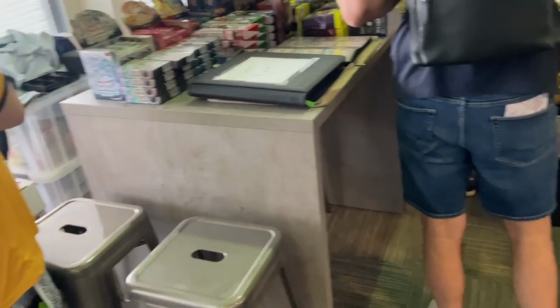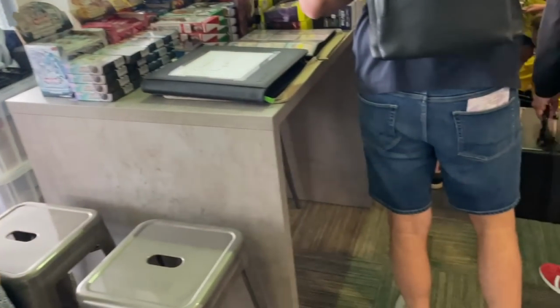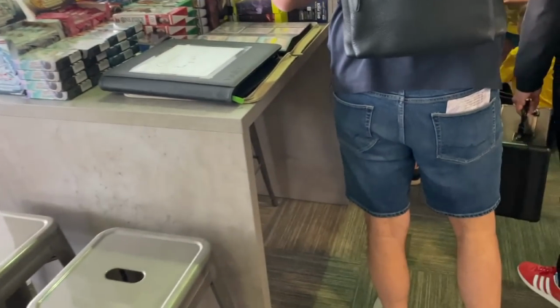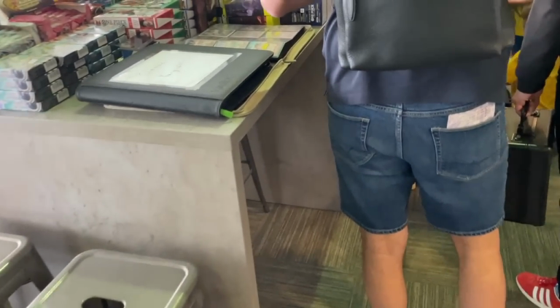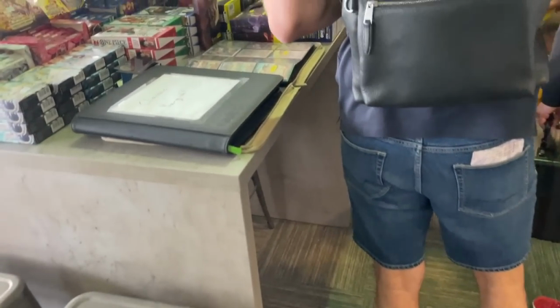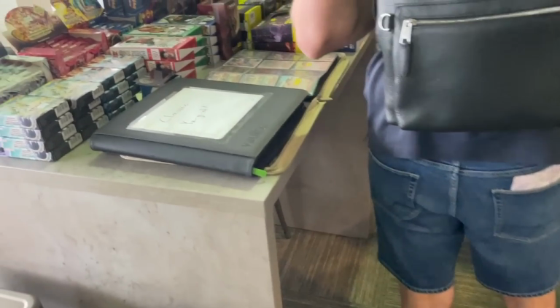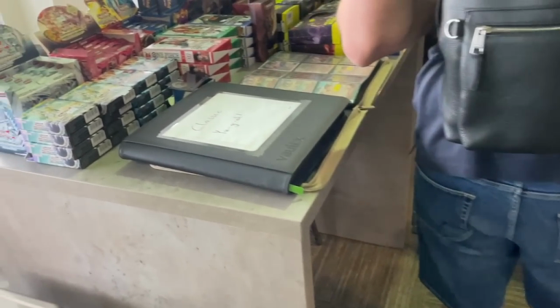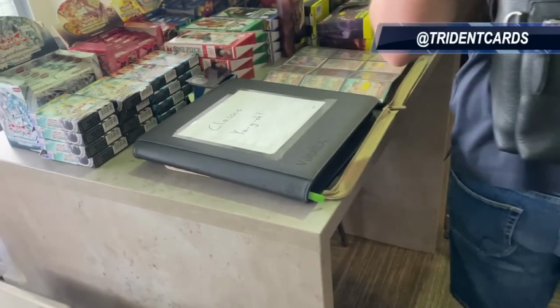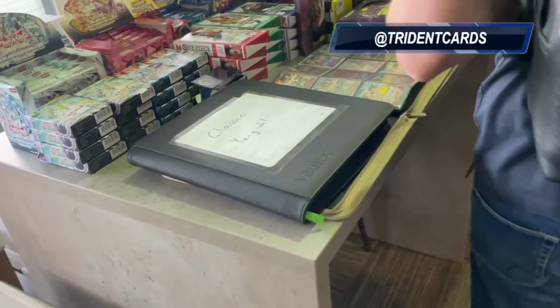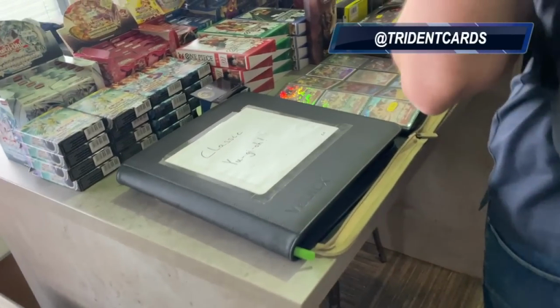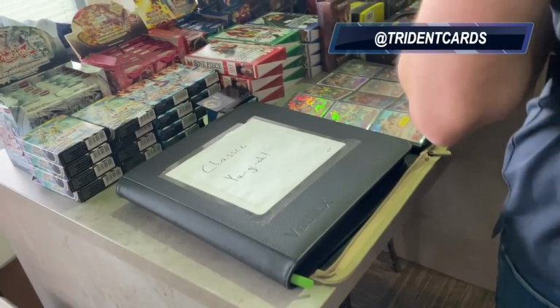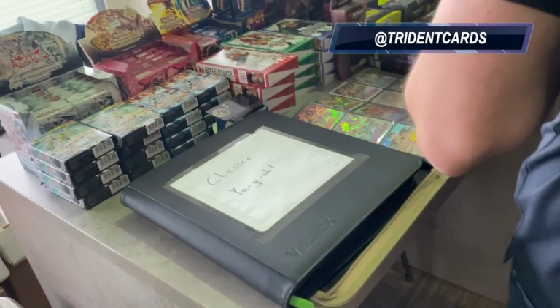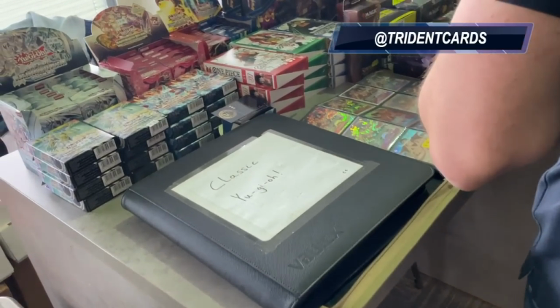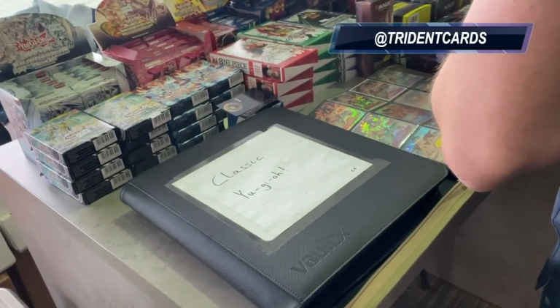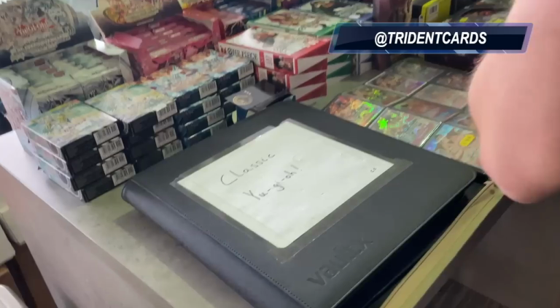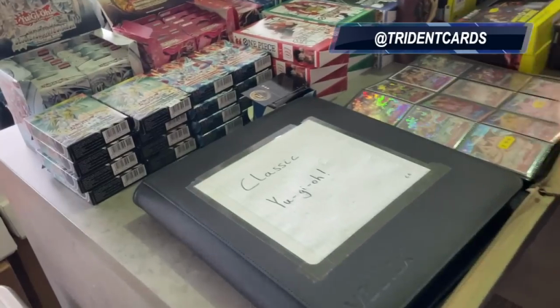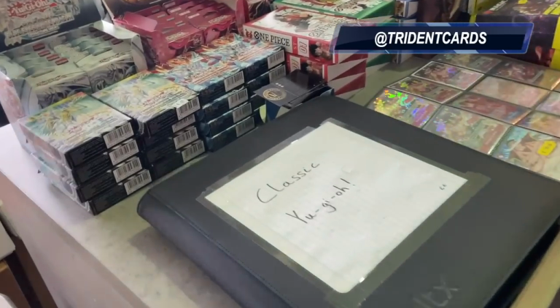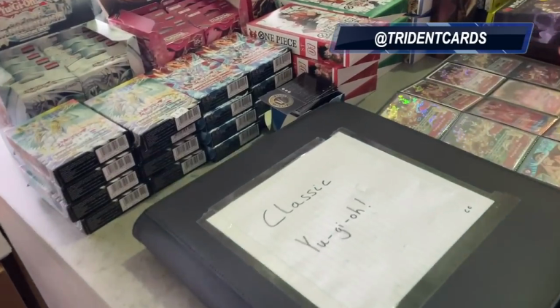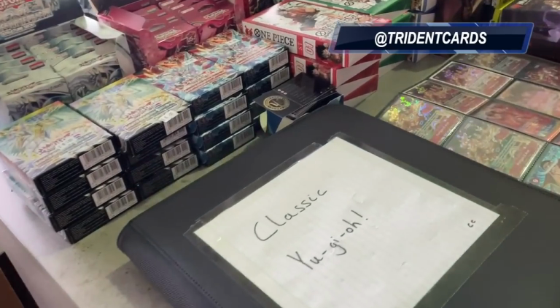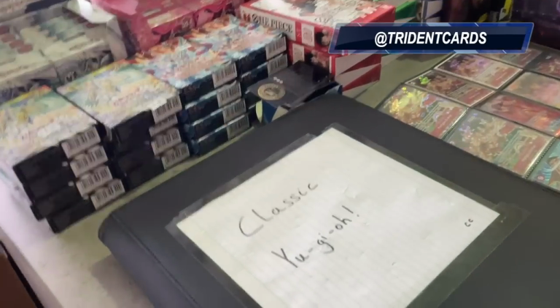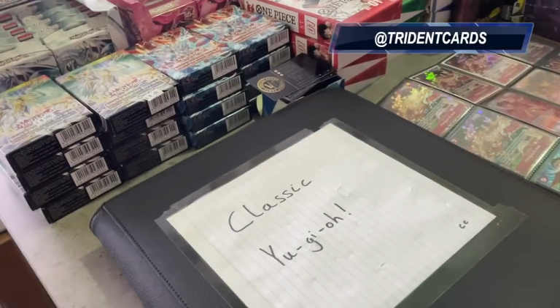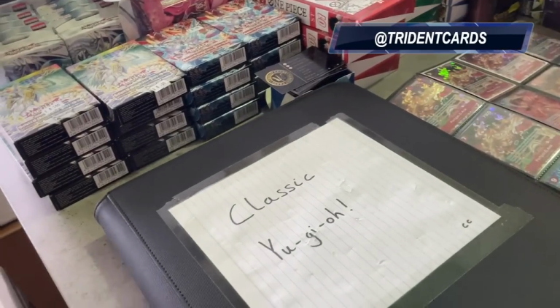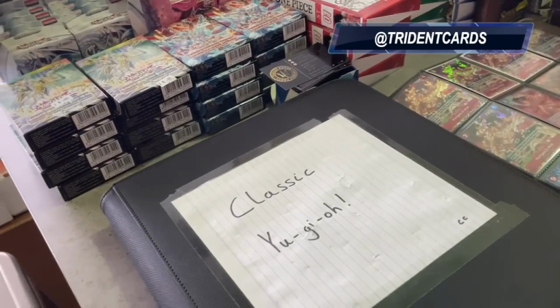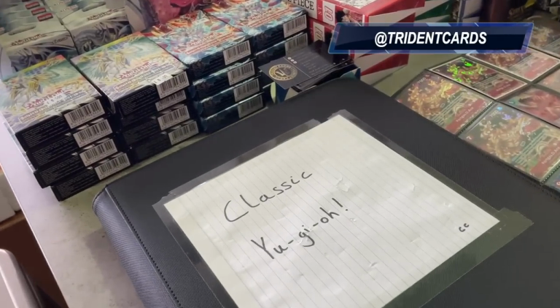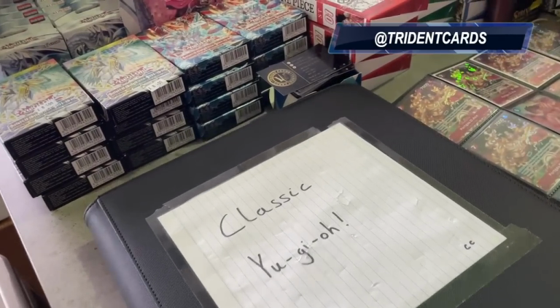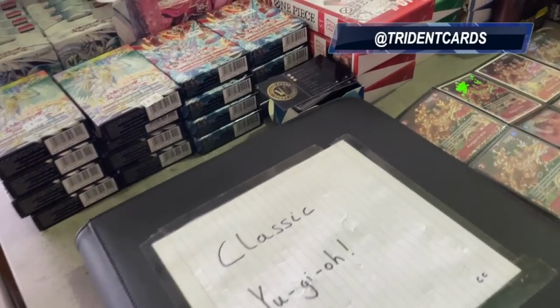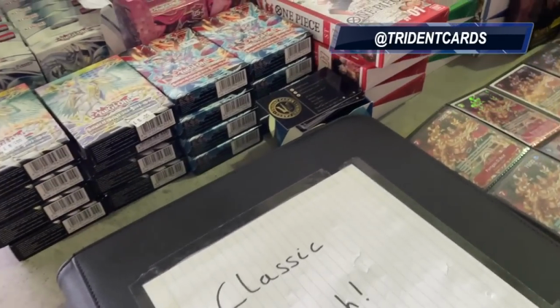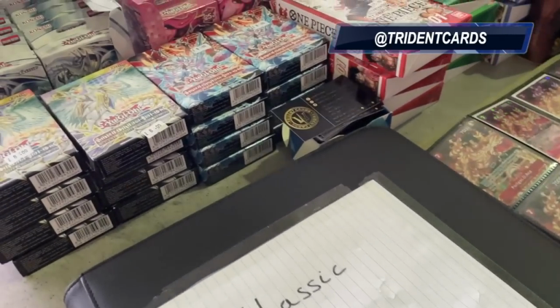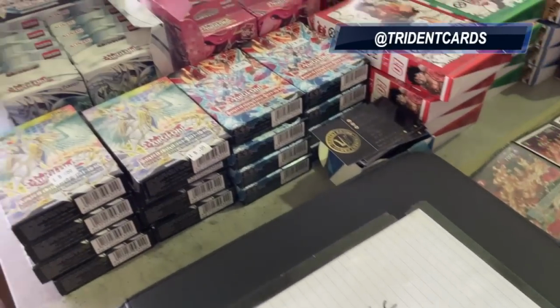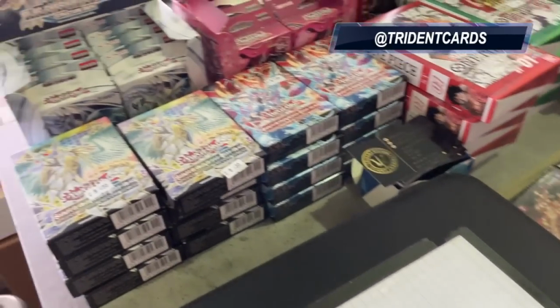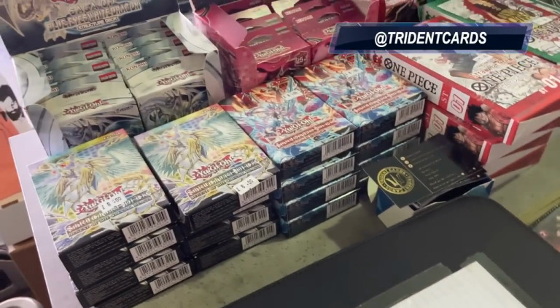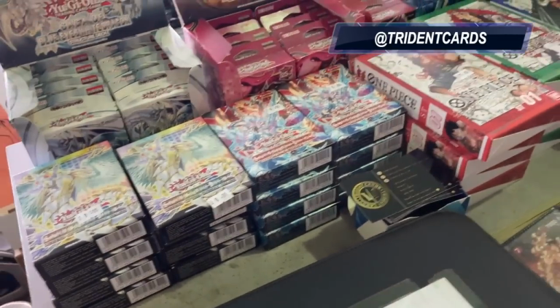Now at my boy Trident Cards - let's go, let's go!